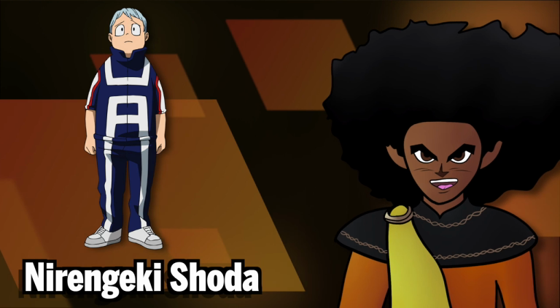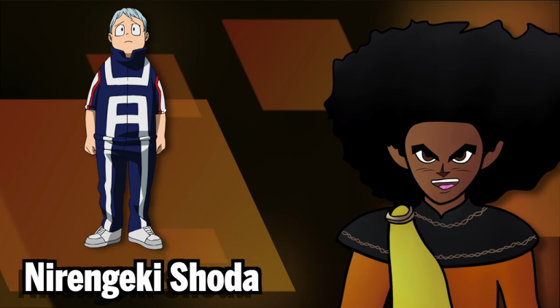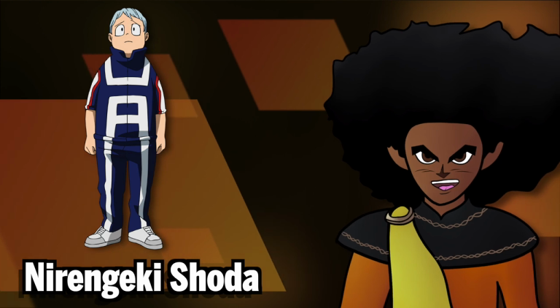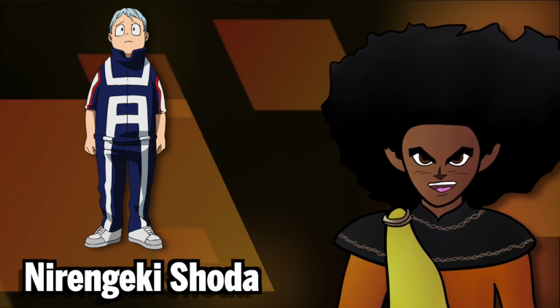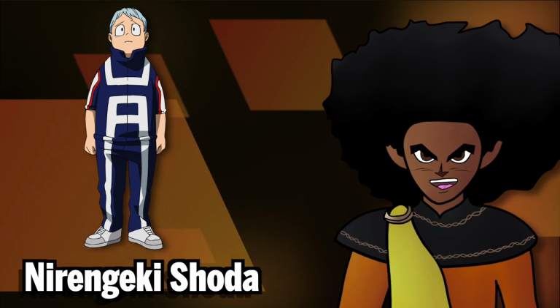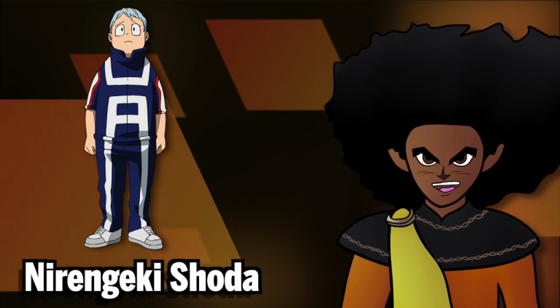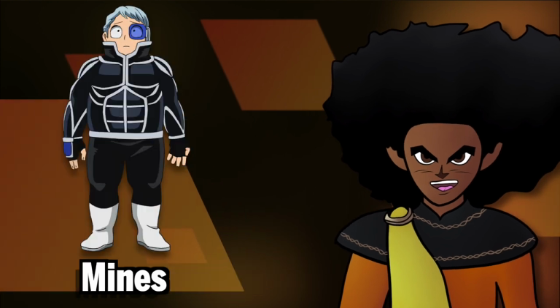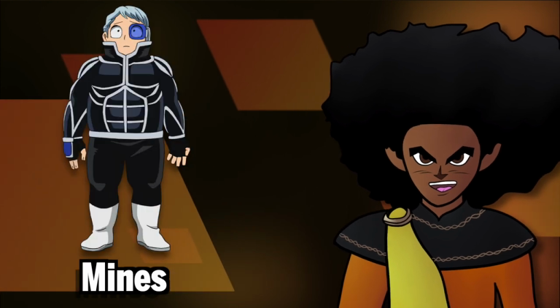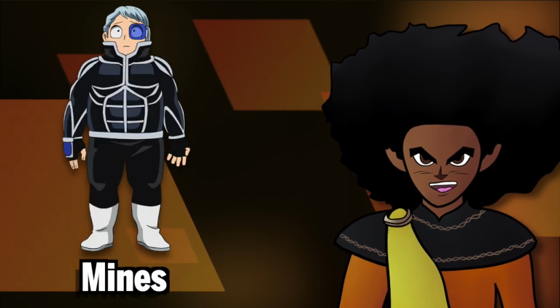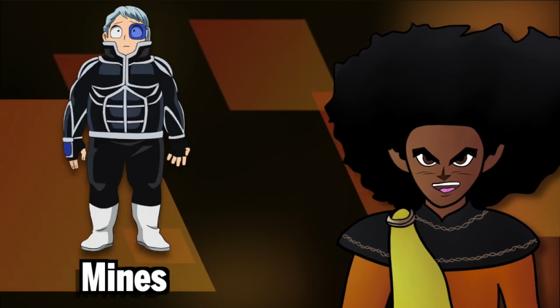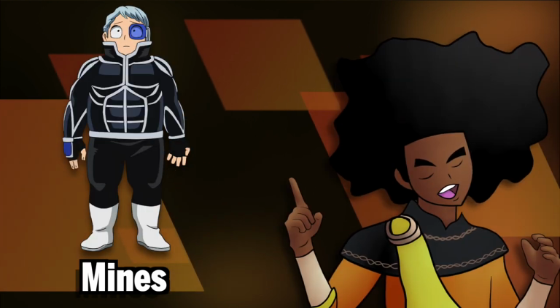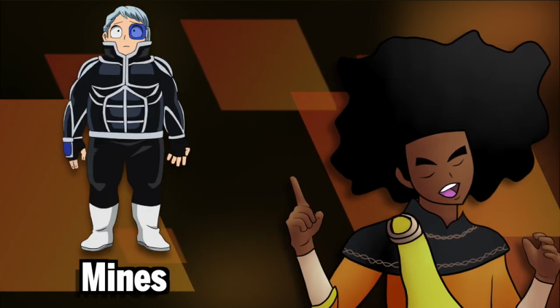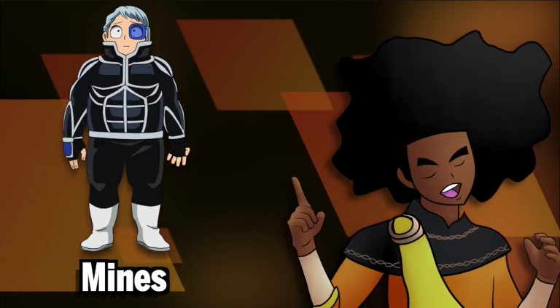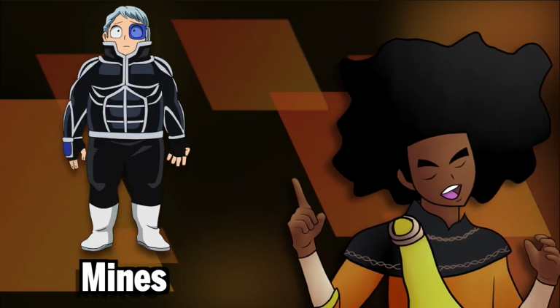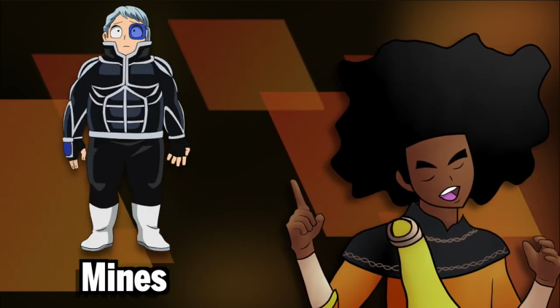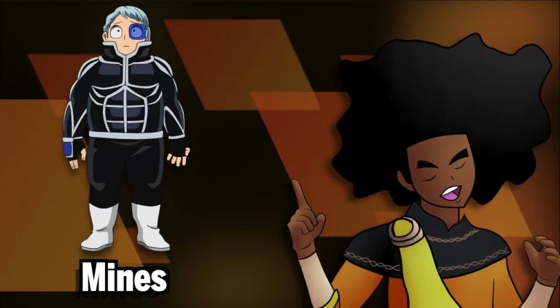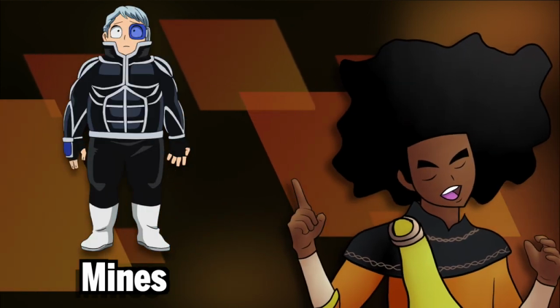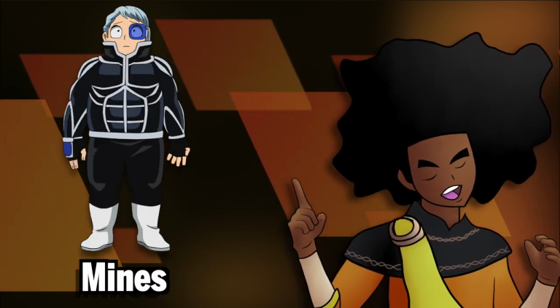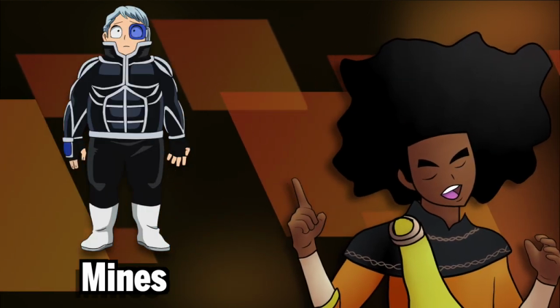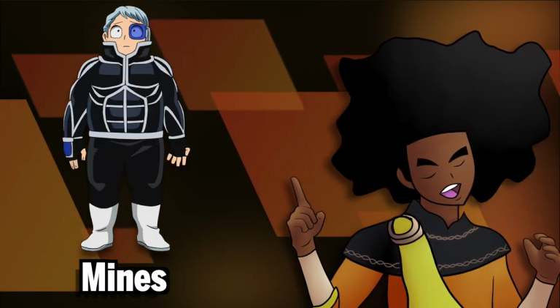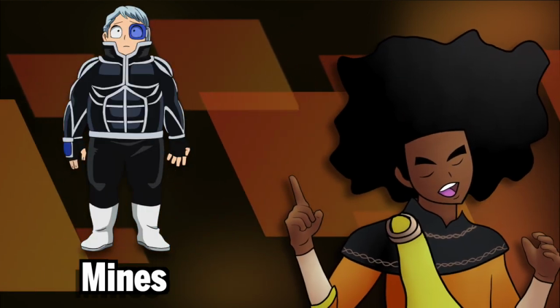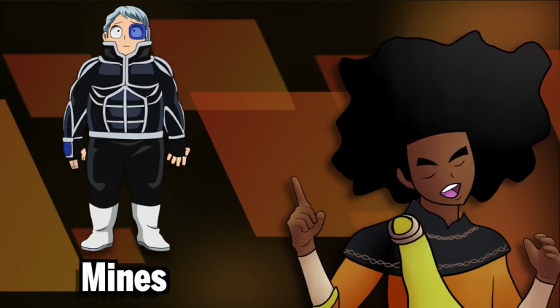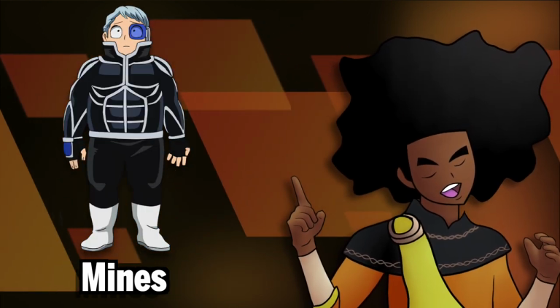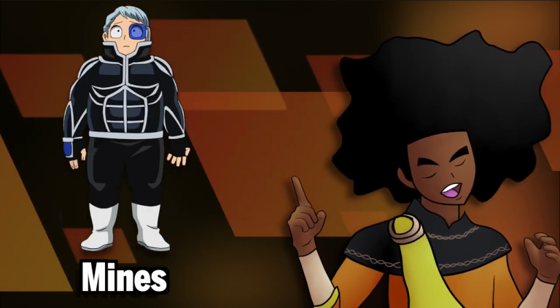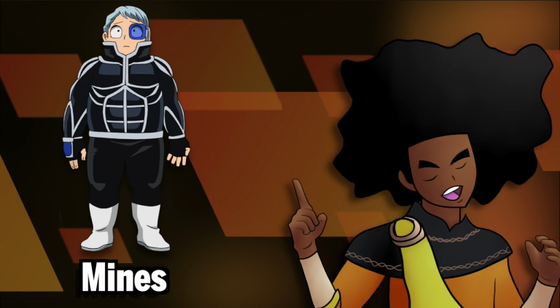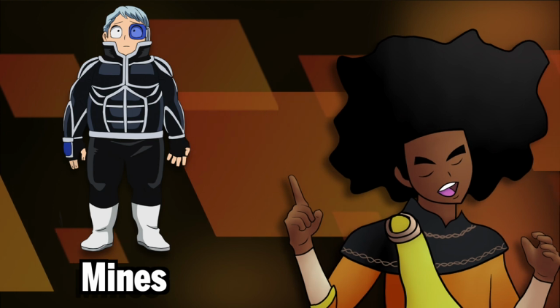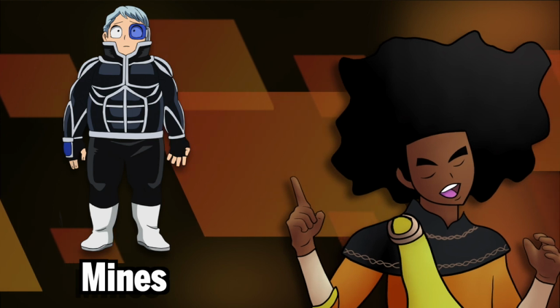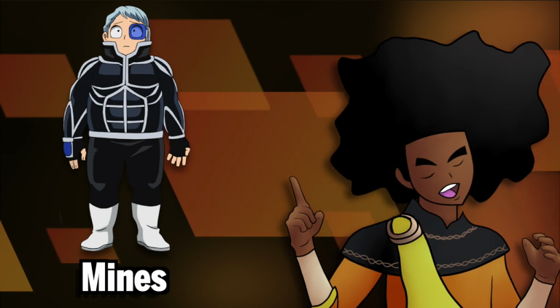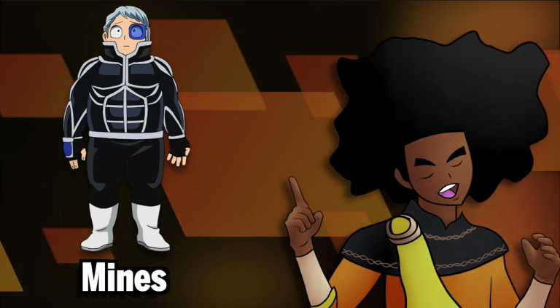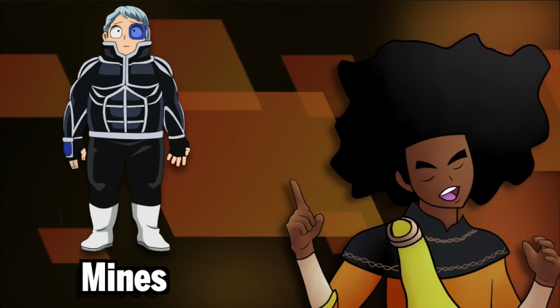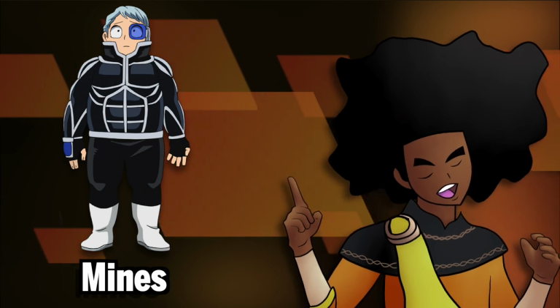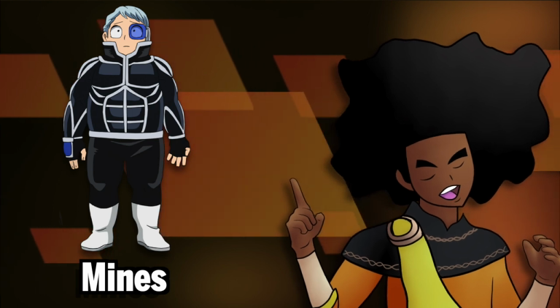He also goes by the hero name Minds. As a hero in training, Minds surprisingly made really efficient use out of this very simple quirk.